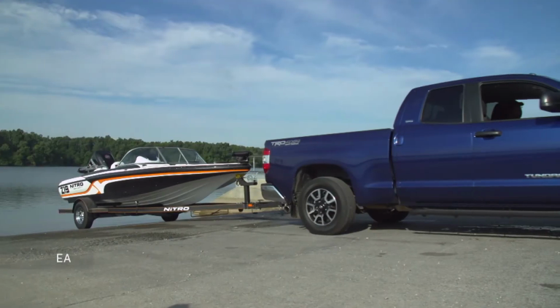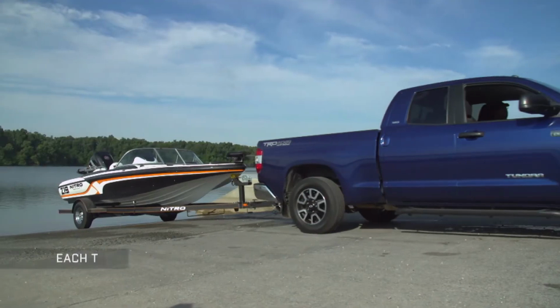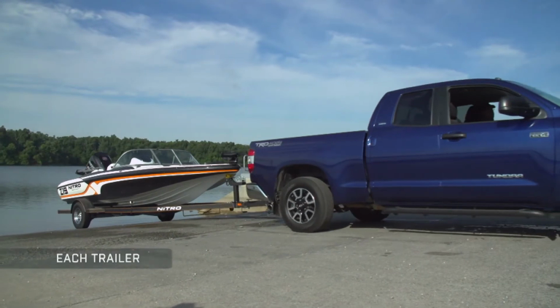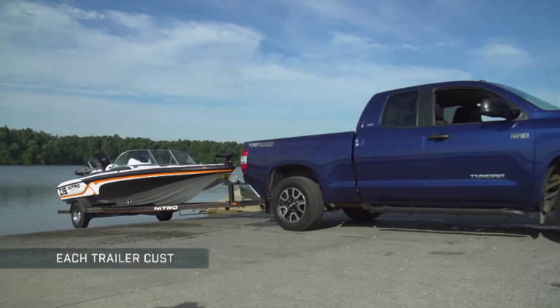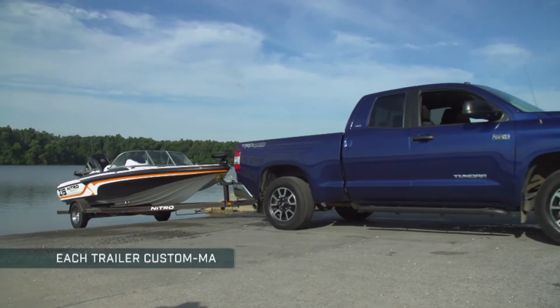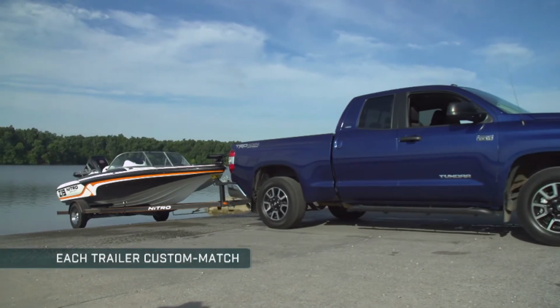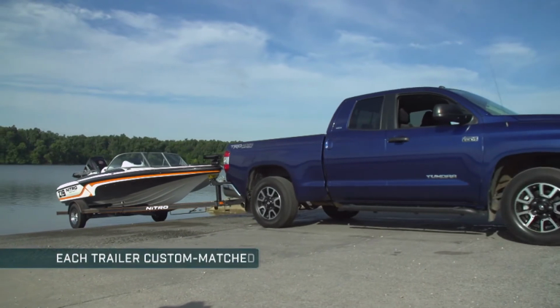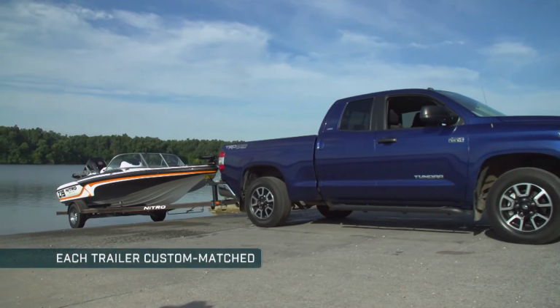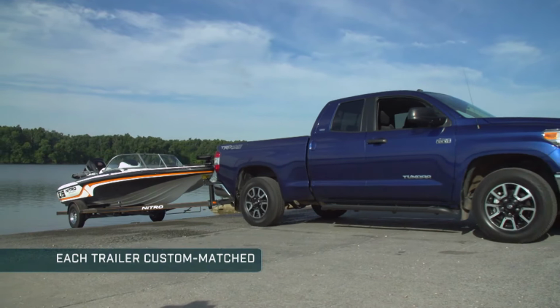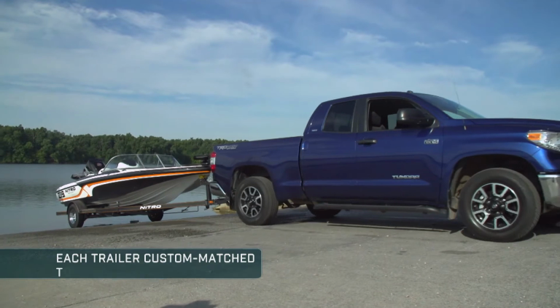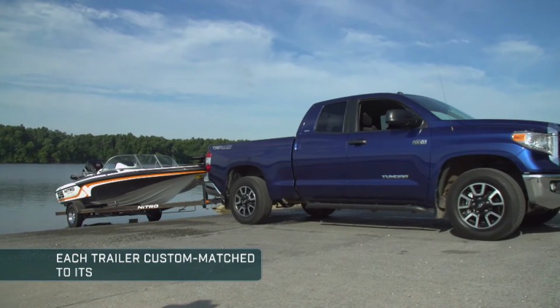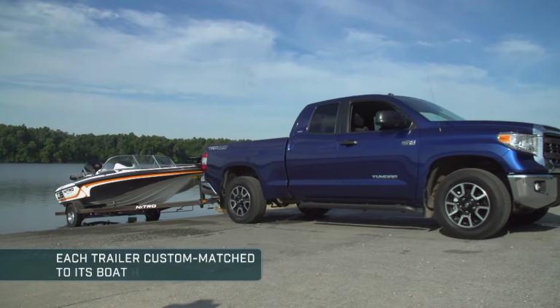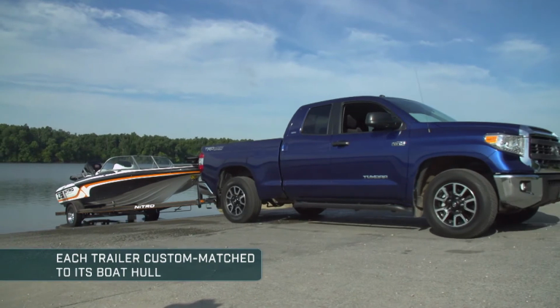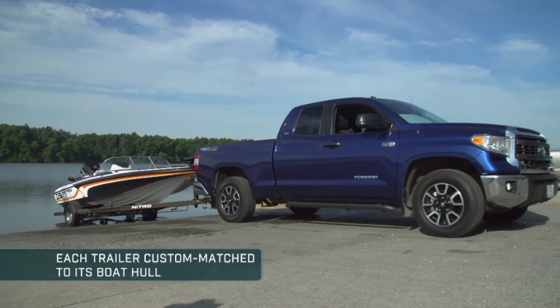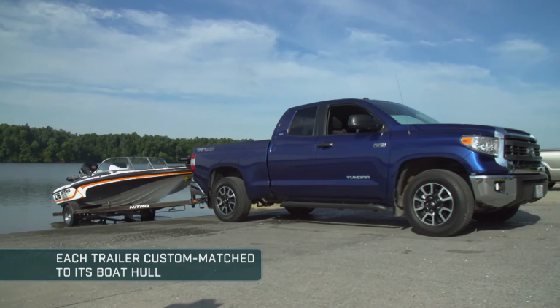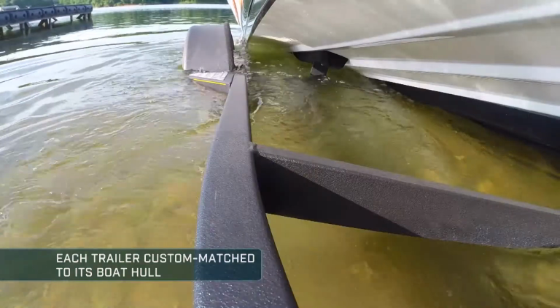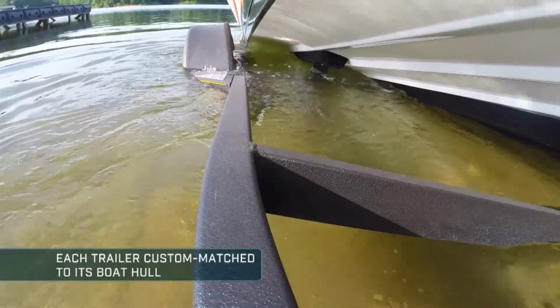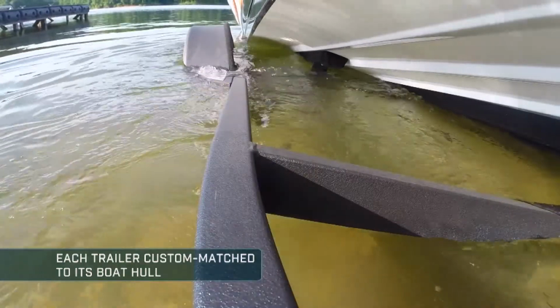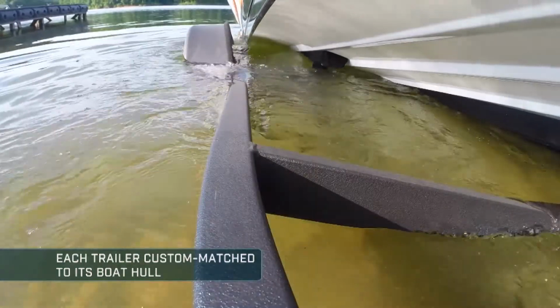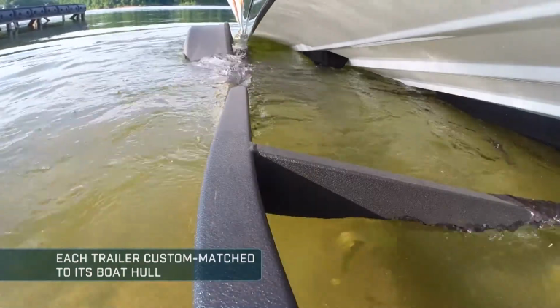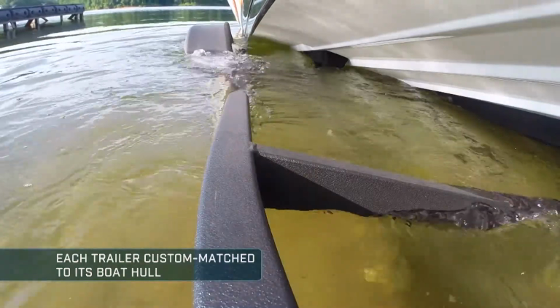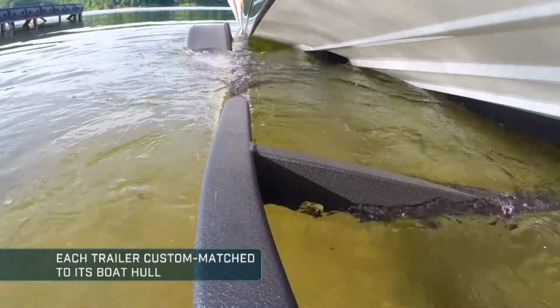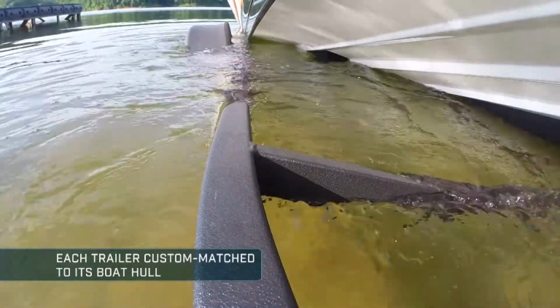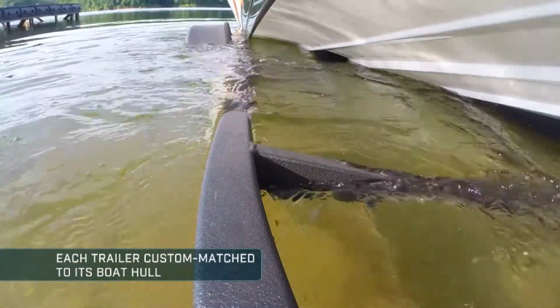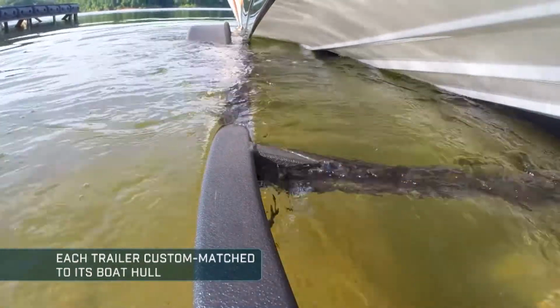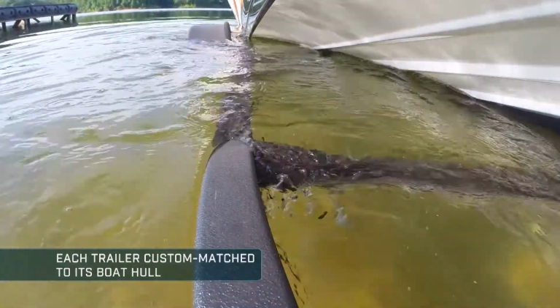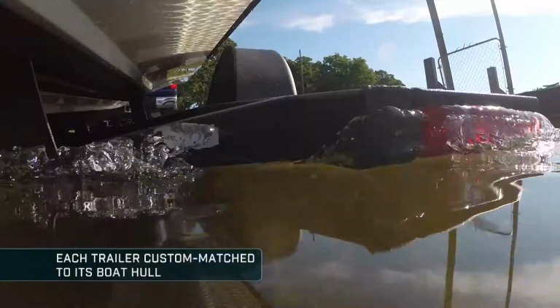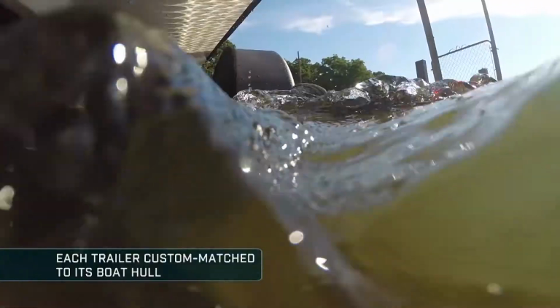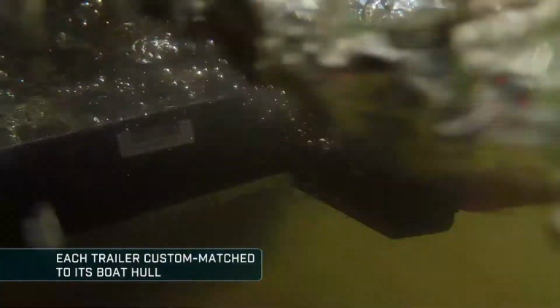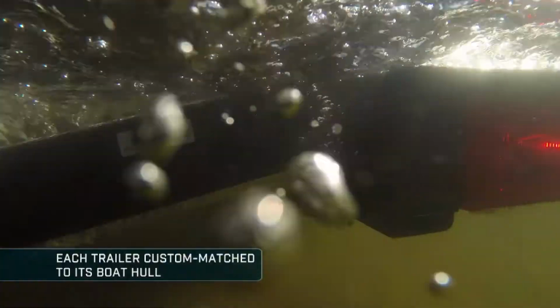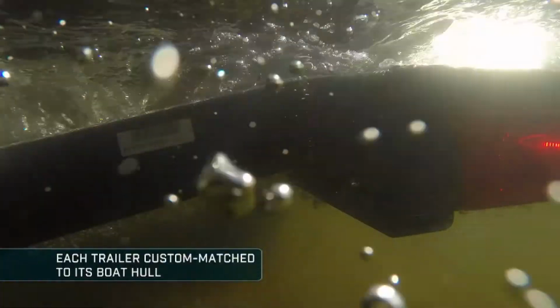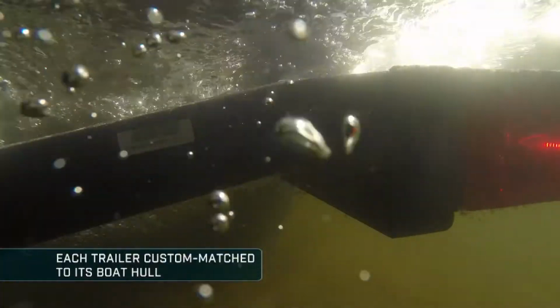Because we build our own trailers, each trailer is custom matched to the unique contours of the hull it will support.